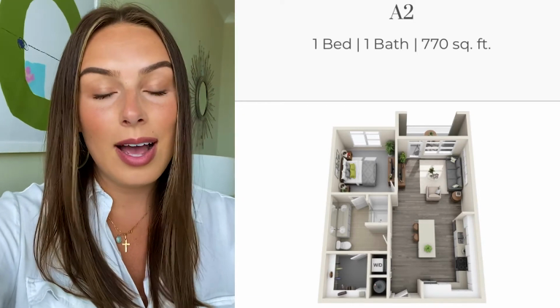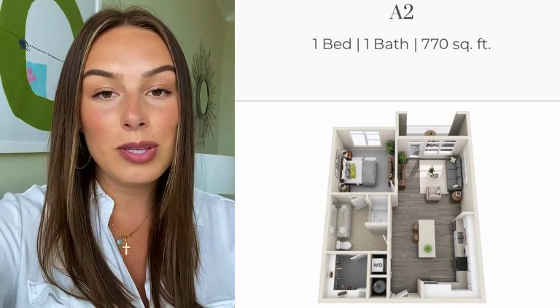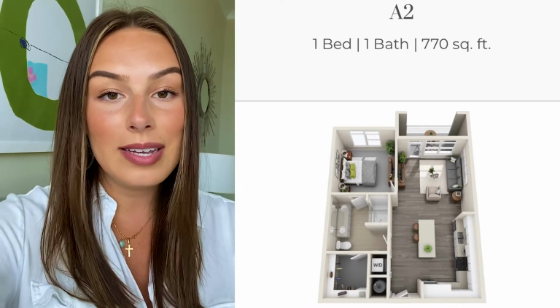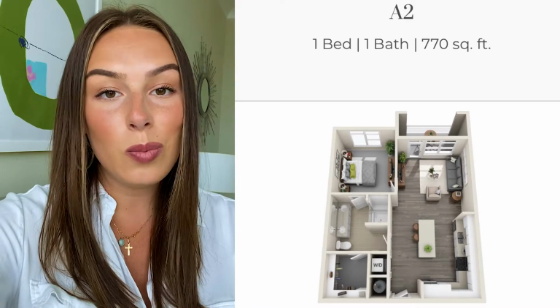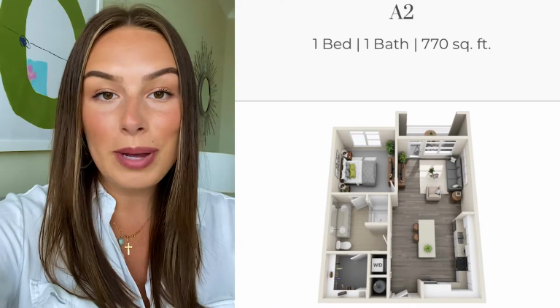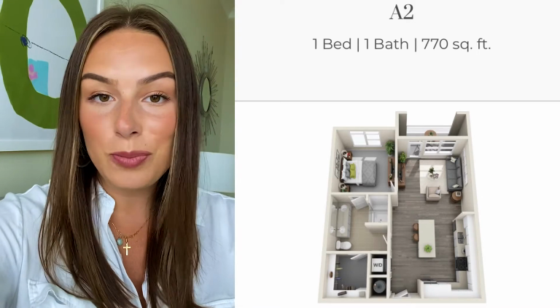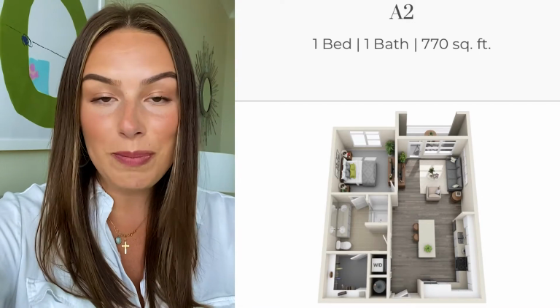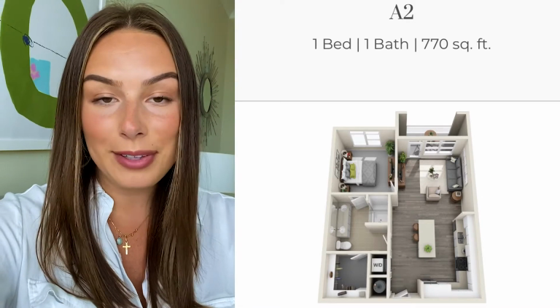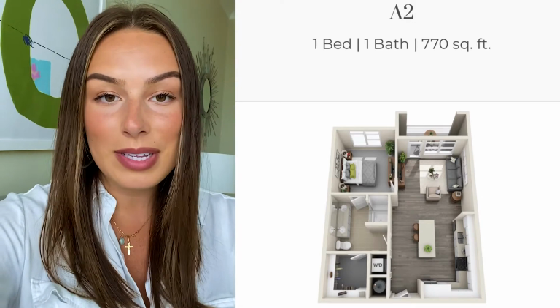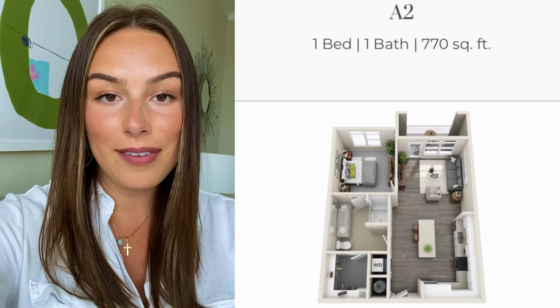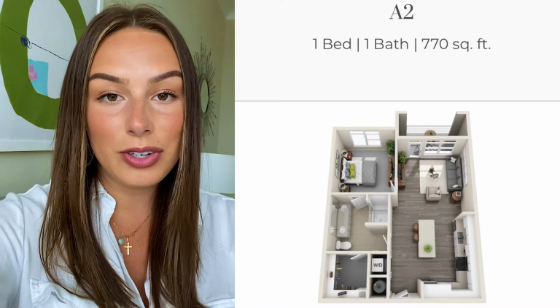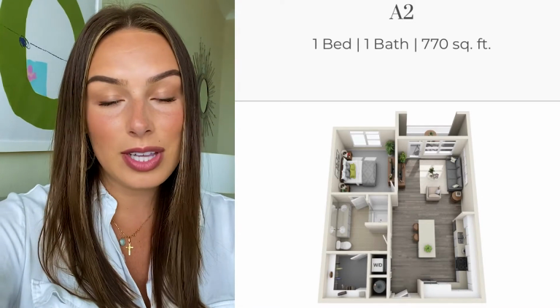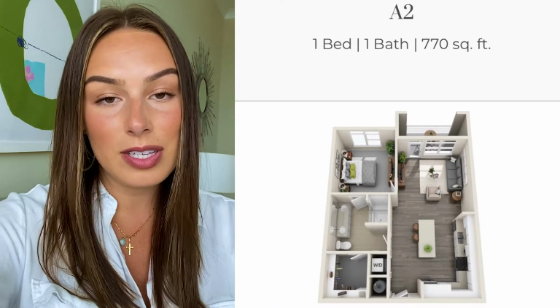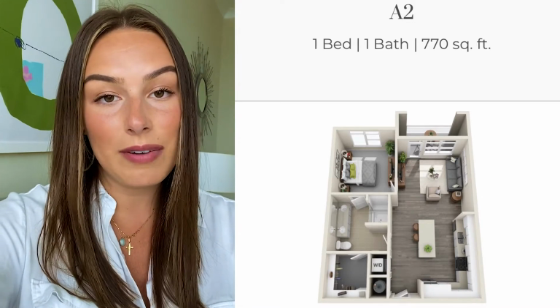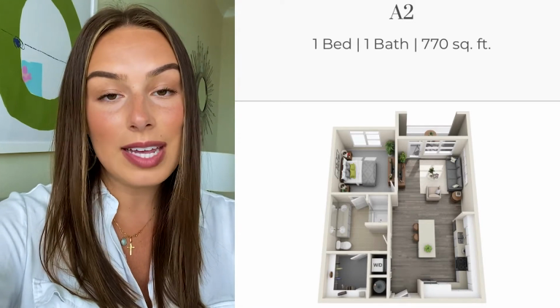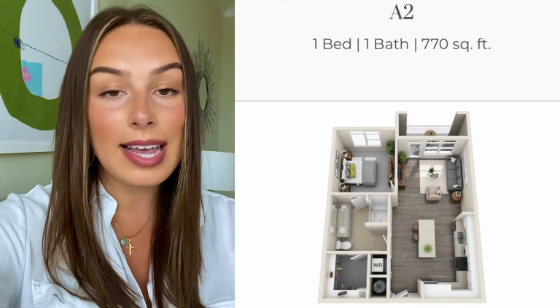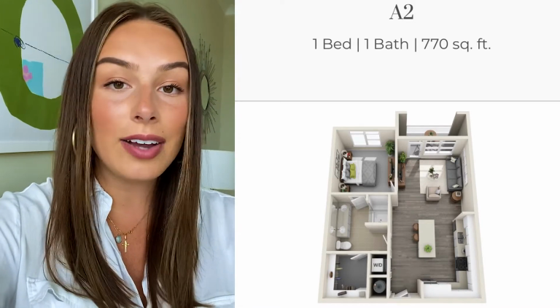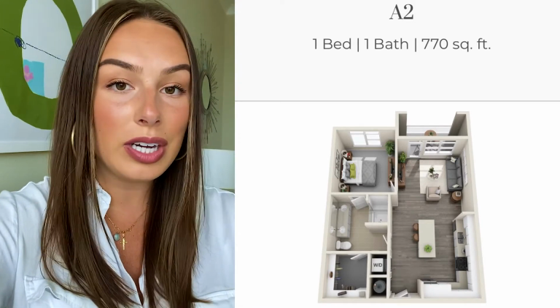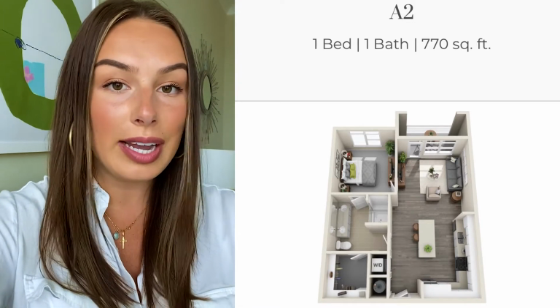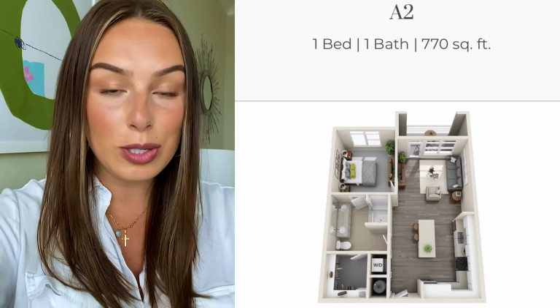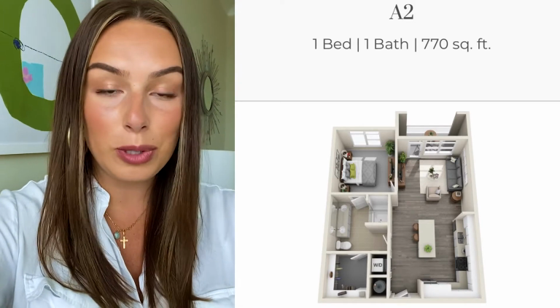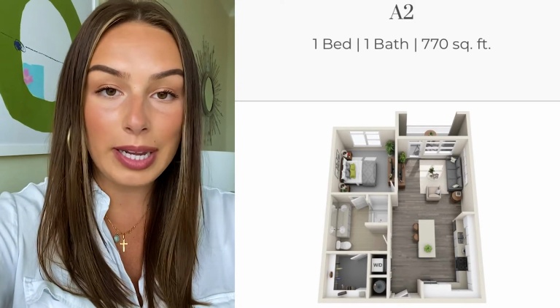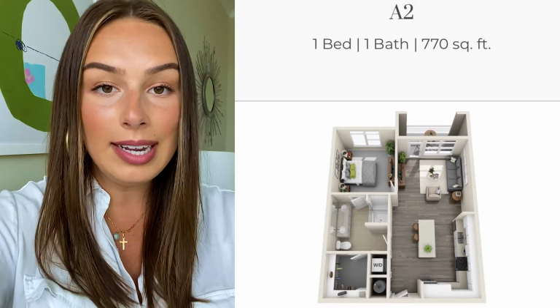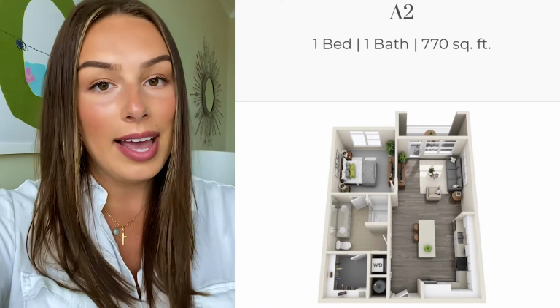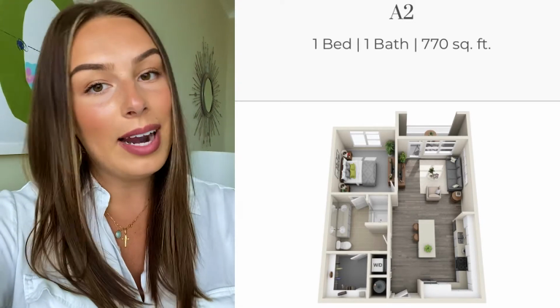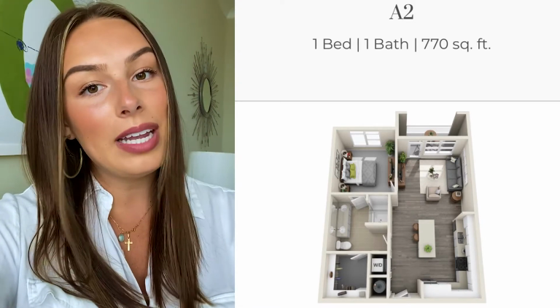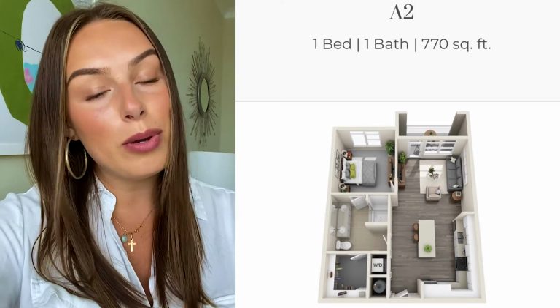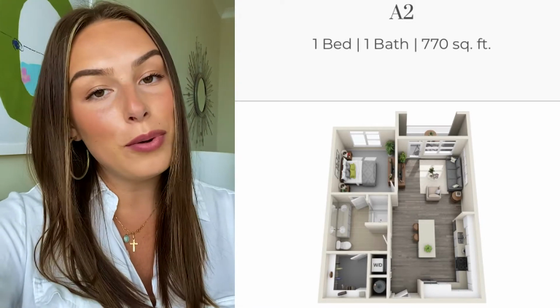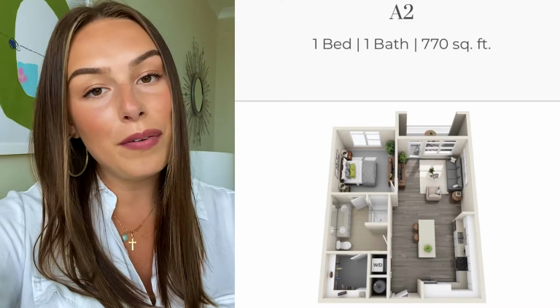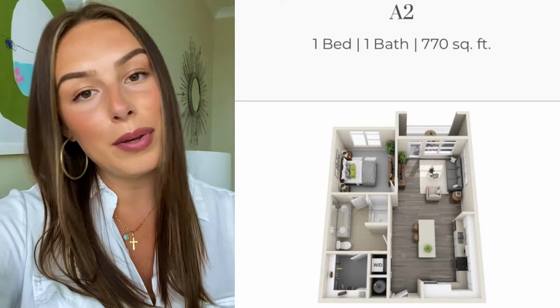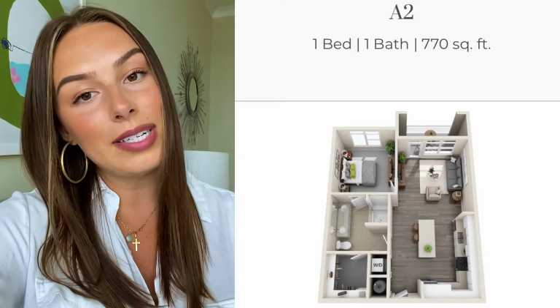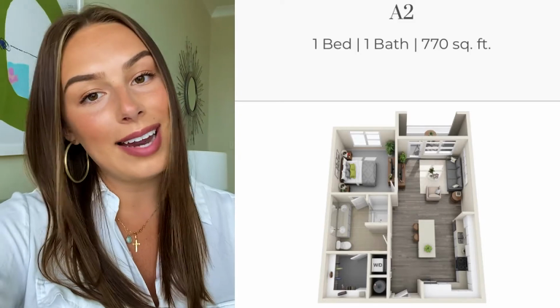So it is one bedroom, one bathroom. It's 770 square feet. It's actually our A2 floor plan, and I'm going to give you a full overview of it today.